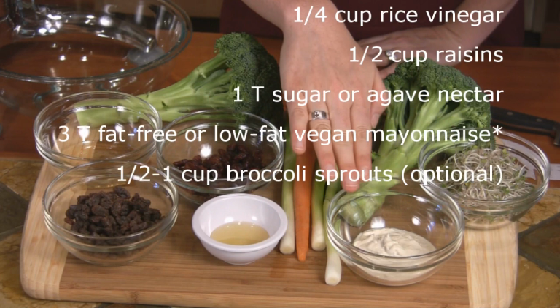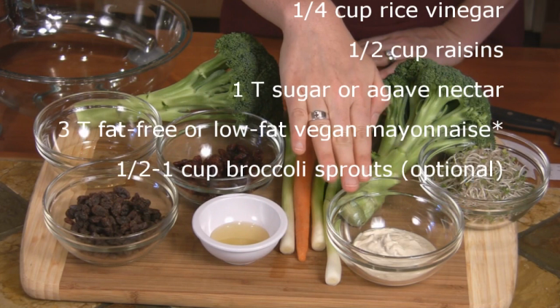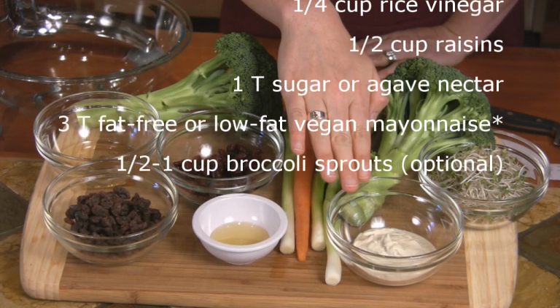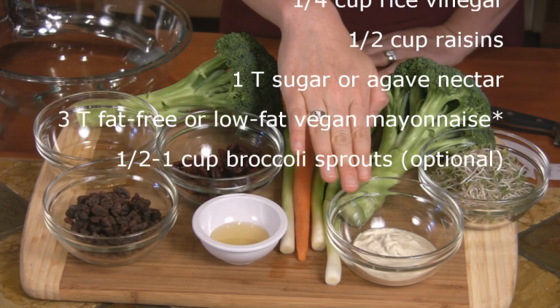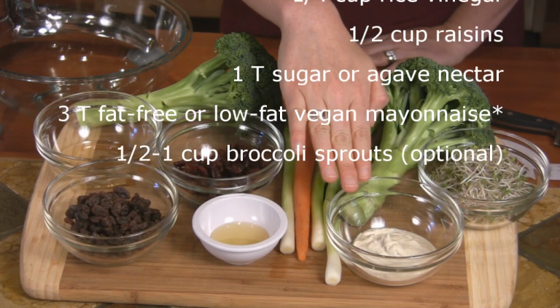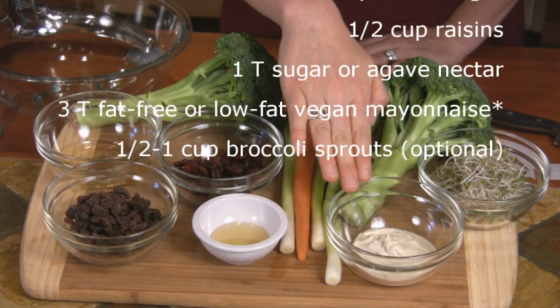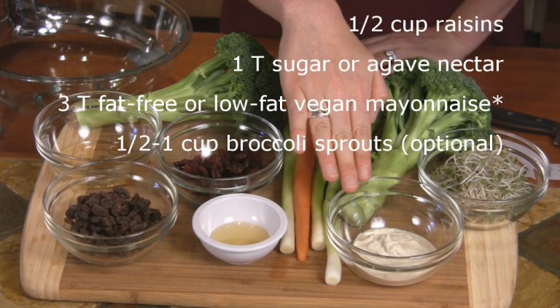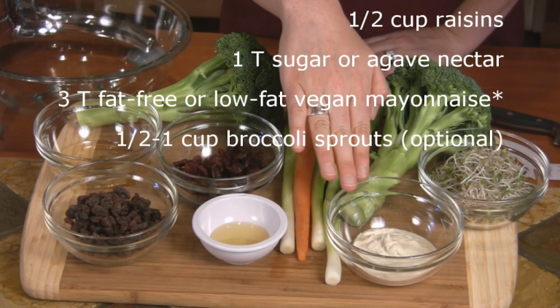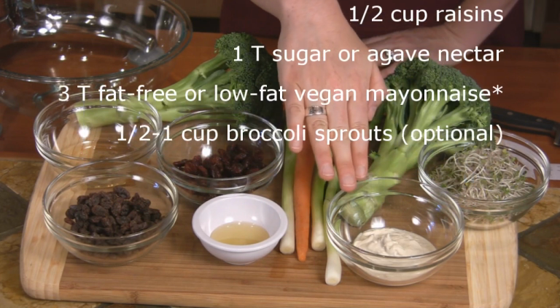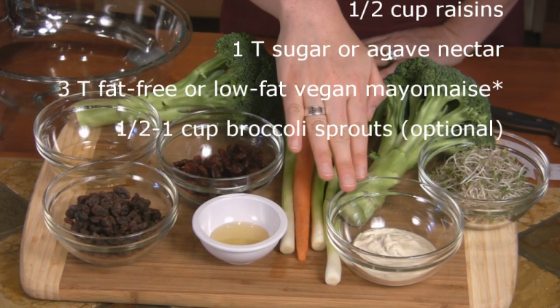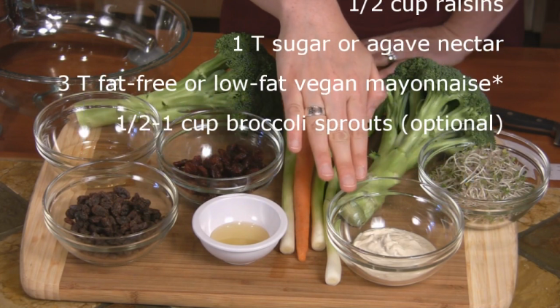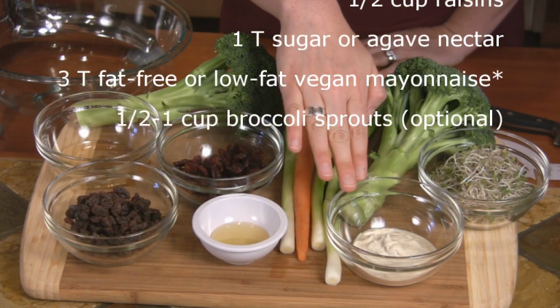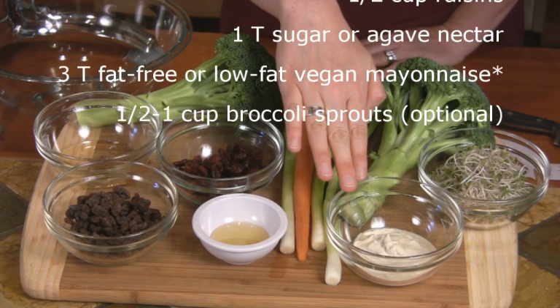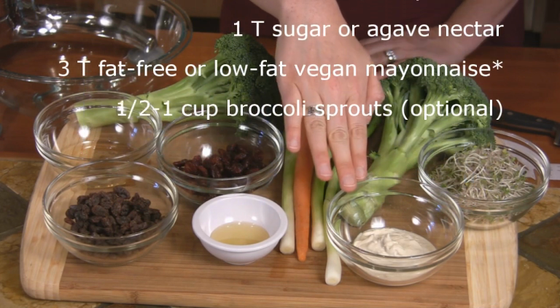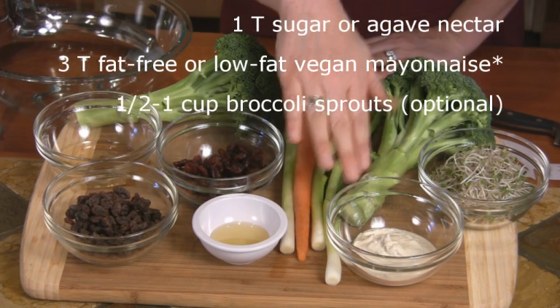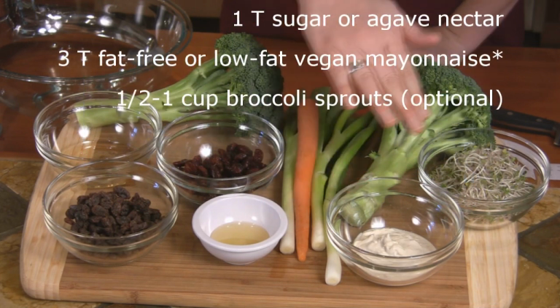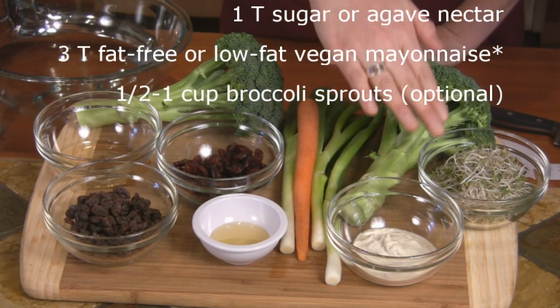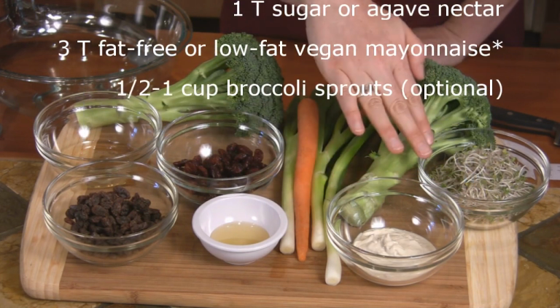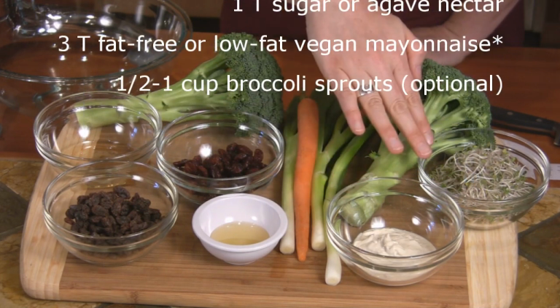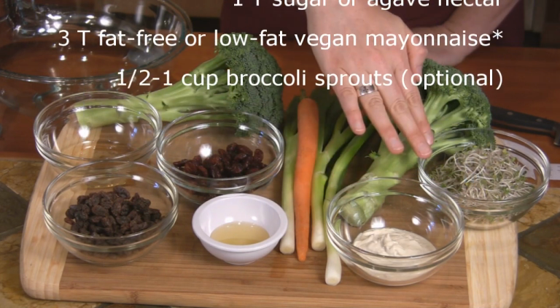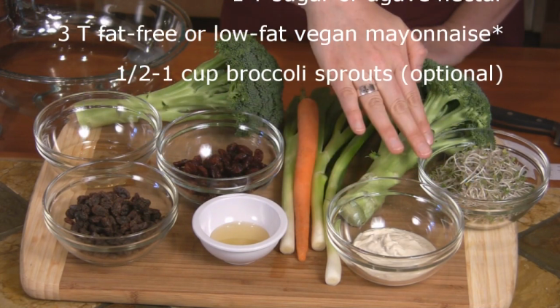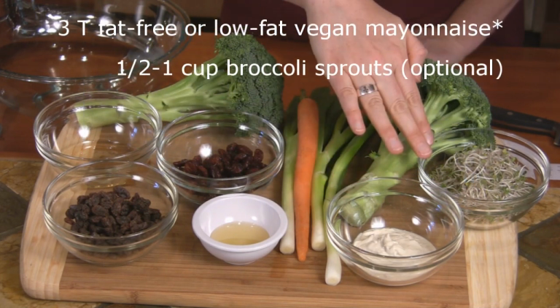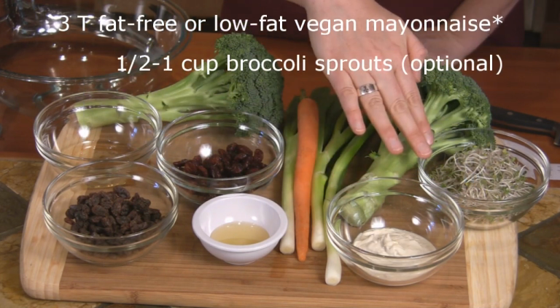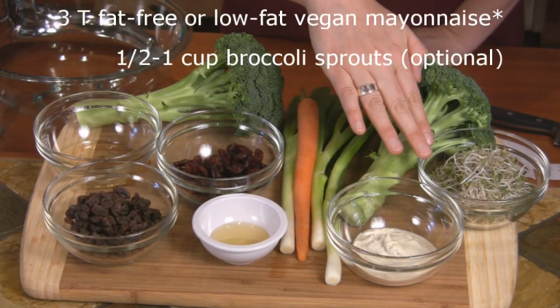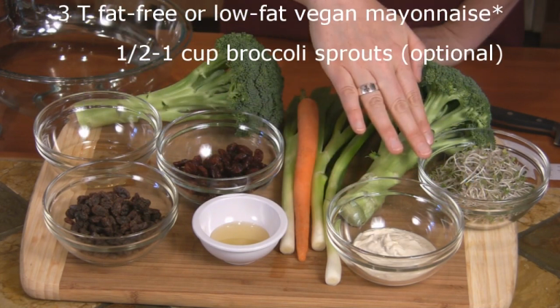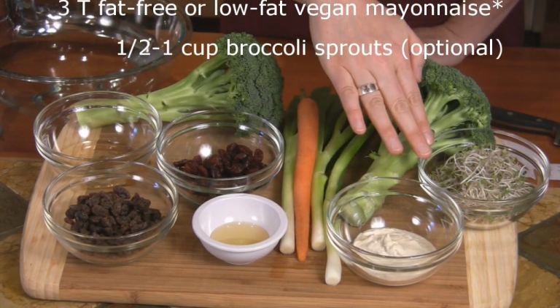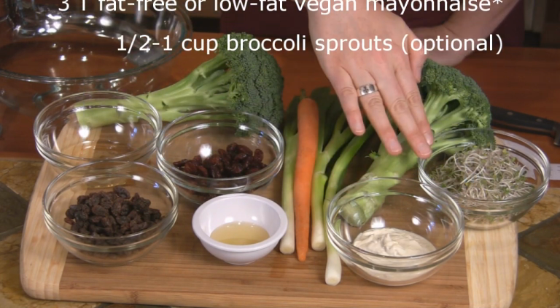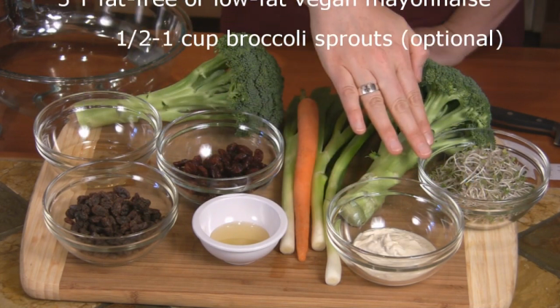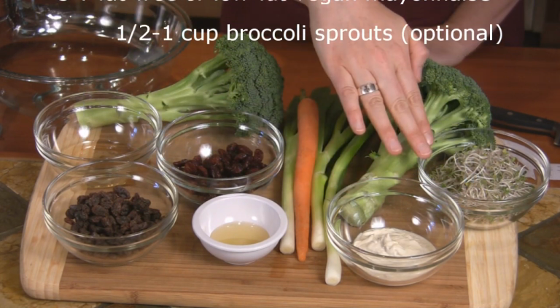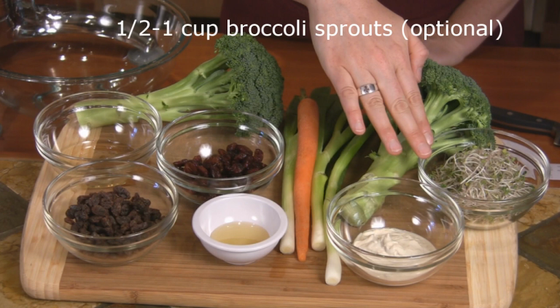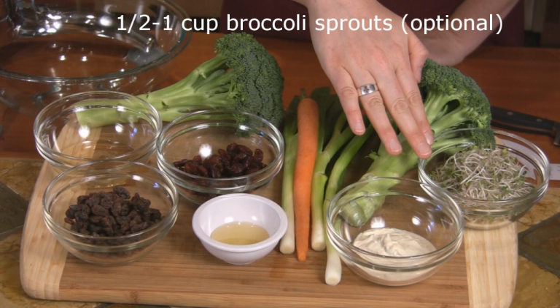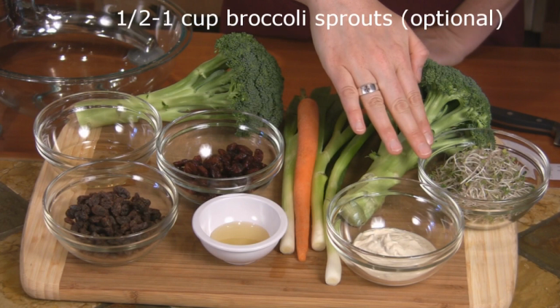You'll also need three tablespoons of low-fat vegan mayonnaise, and optionally, half a cup of broccoli sprouts.